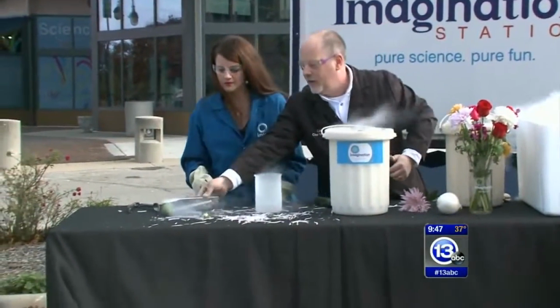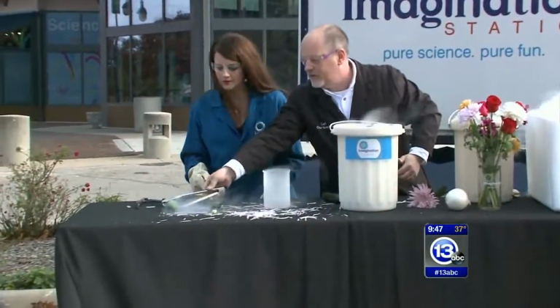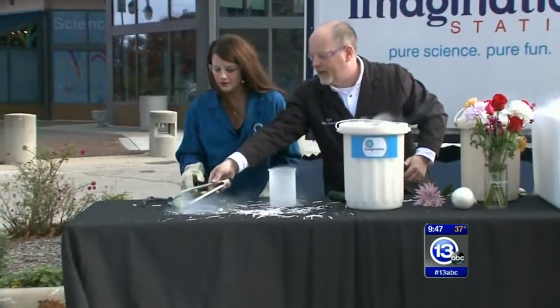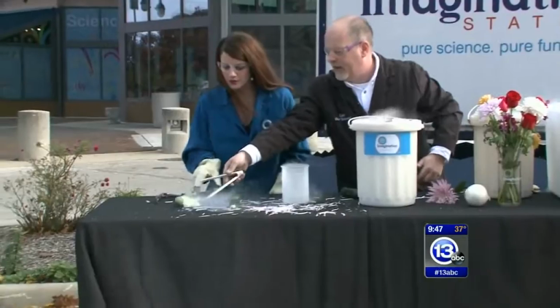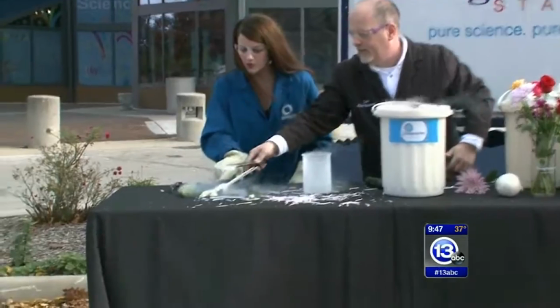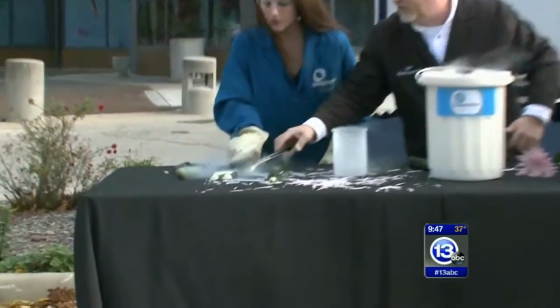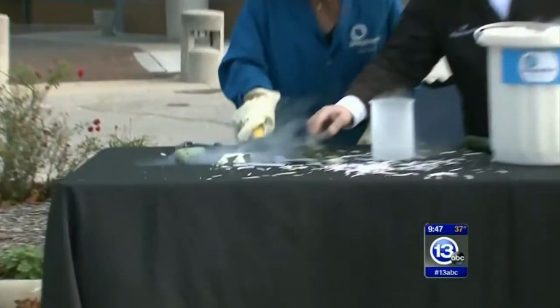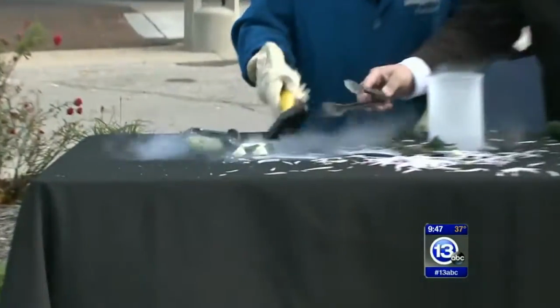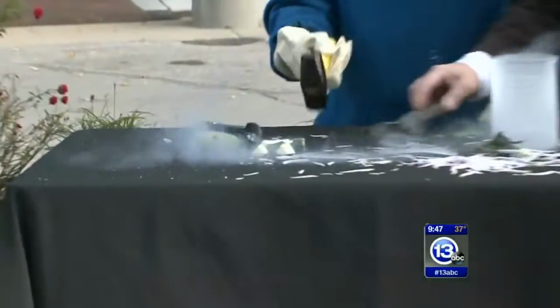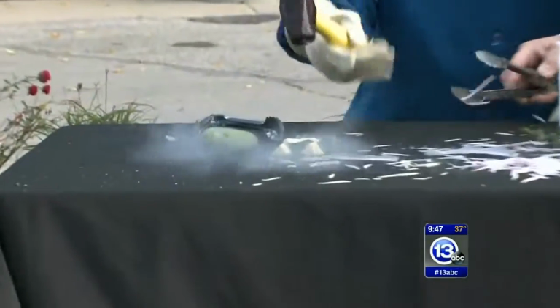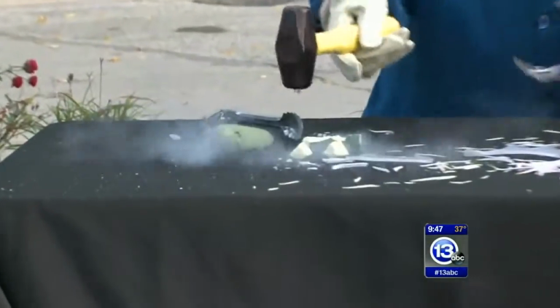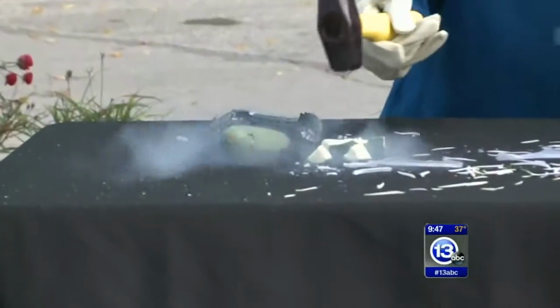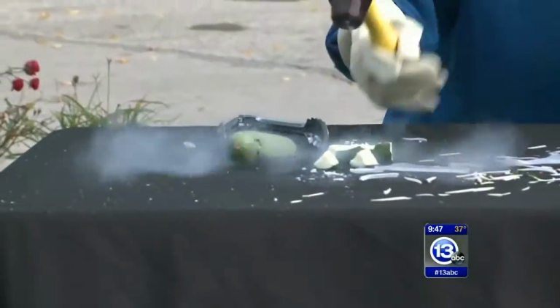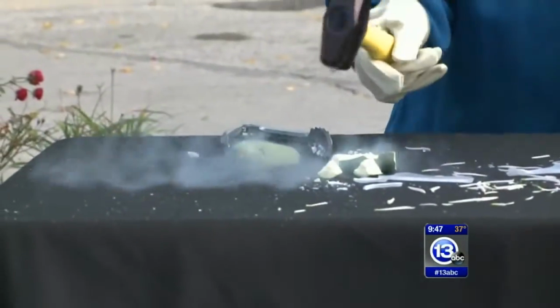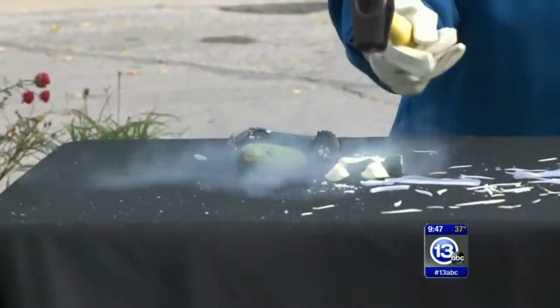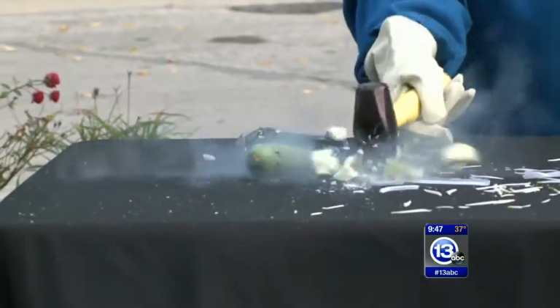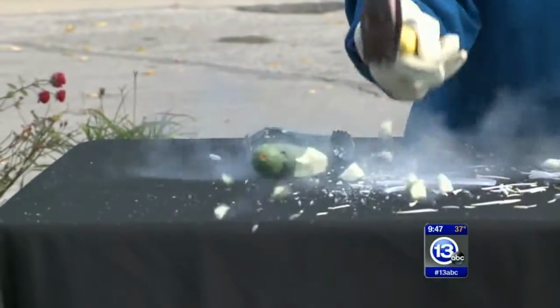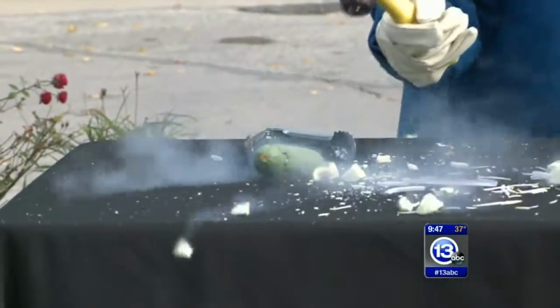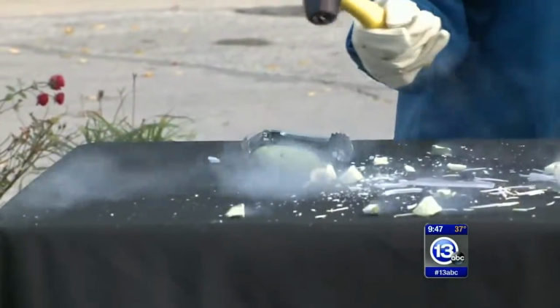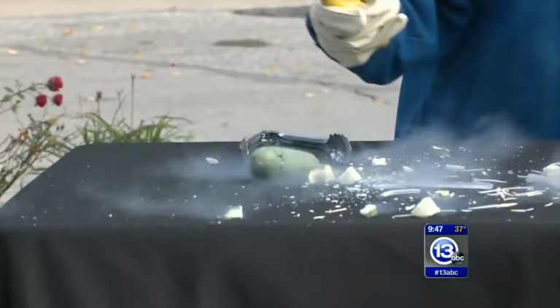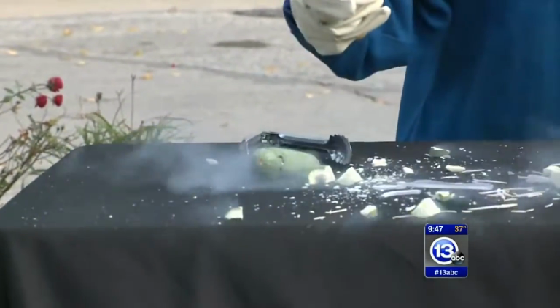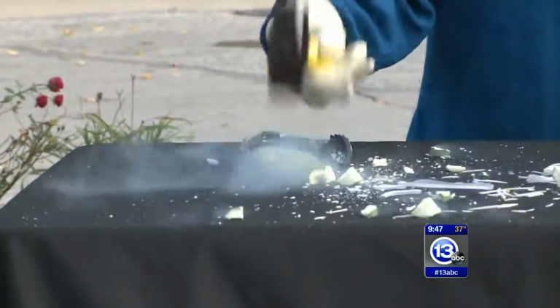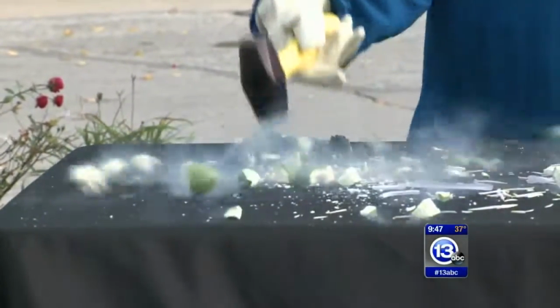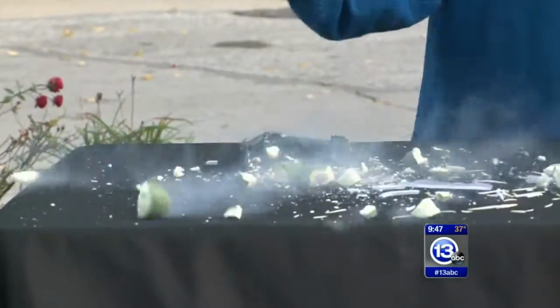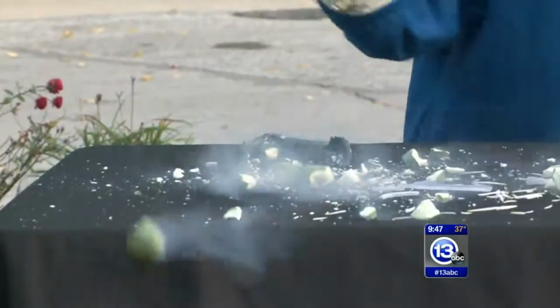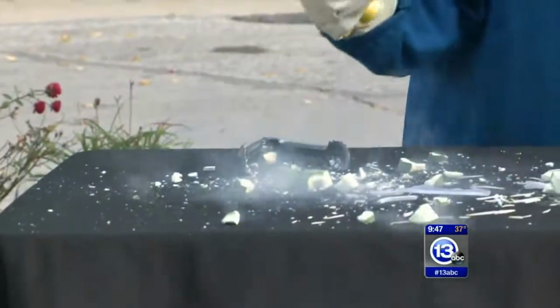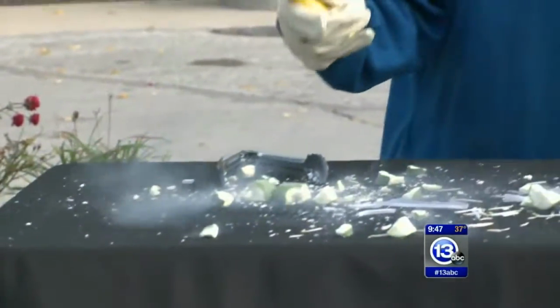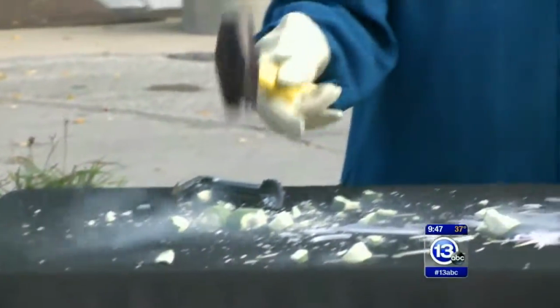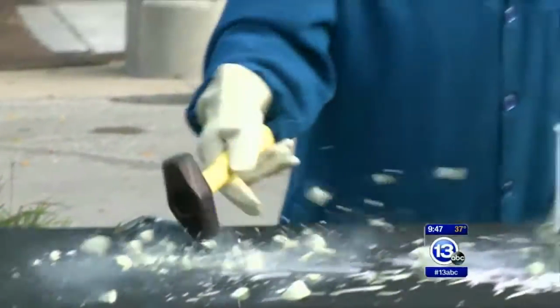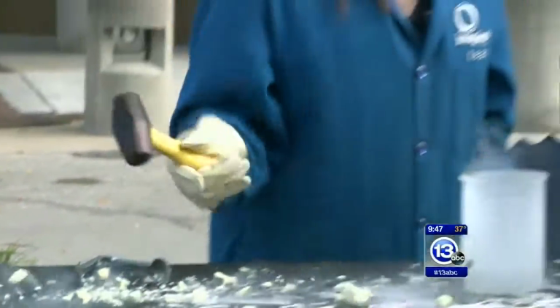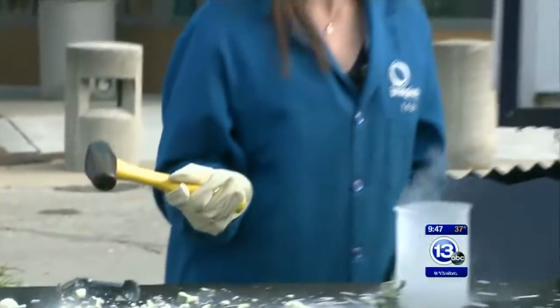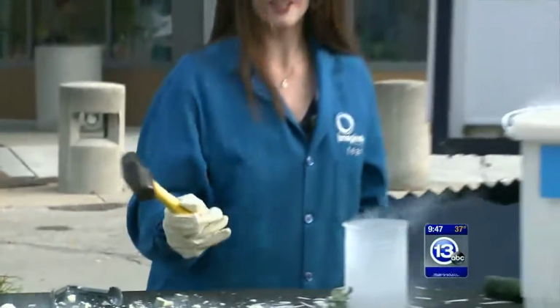Go ahead and smash that. It's falling apart. Hit it. Hit it again. This is so fun. I could do this all day.